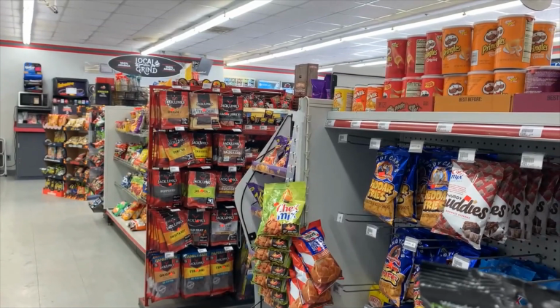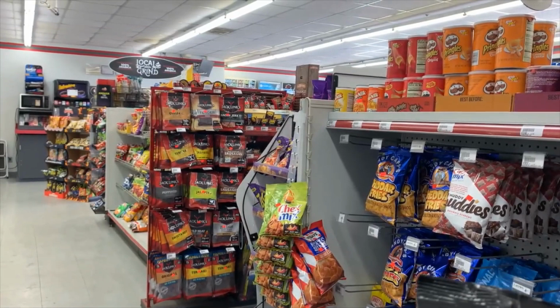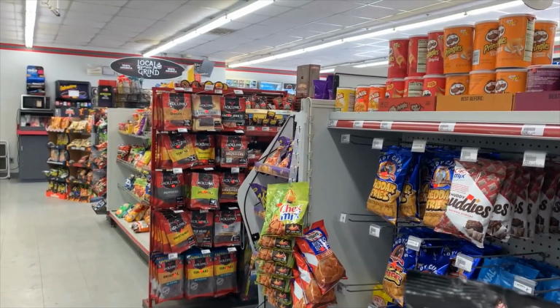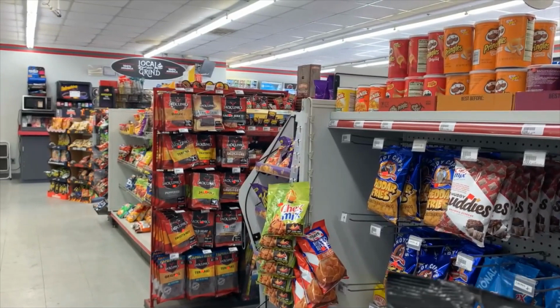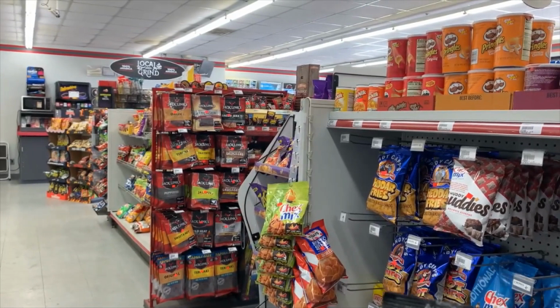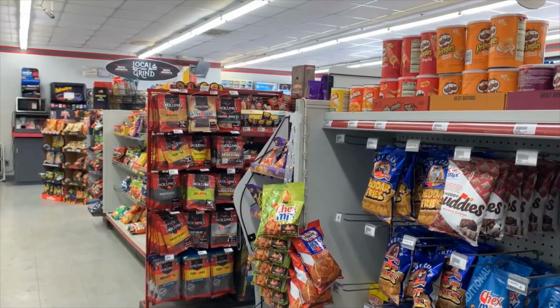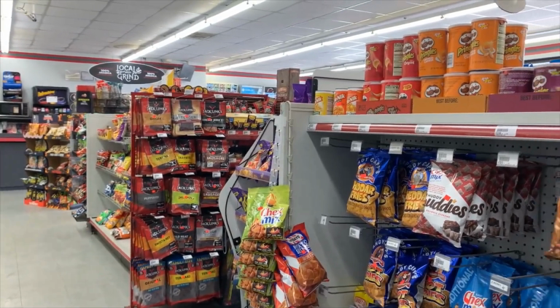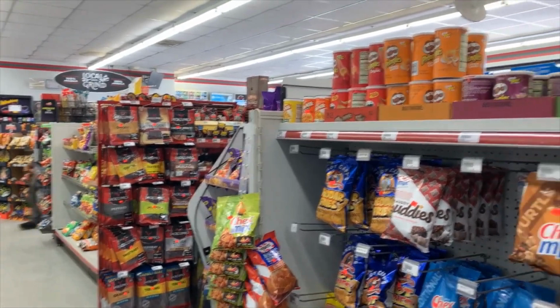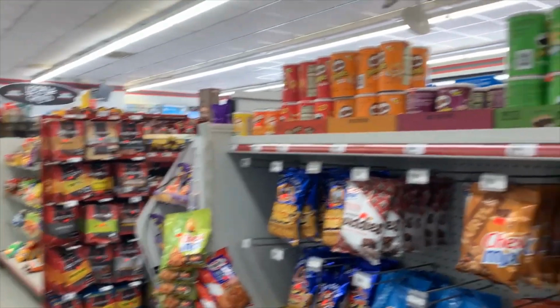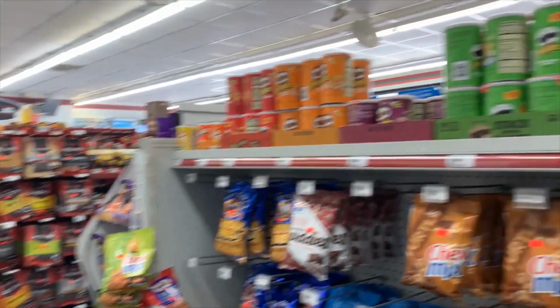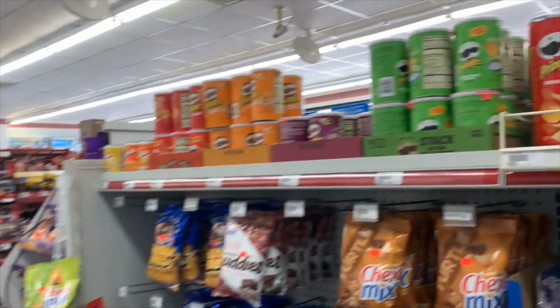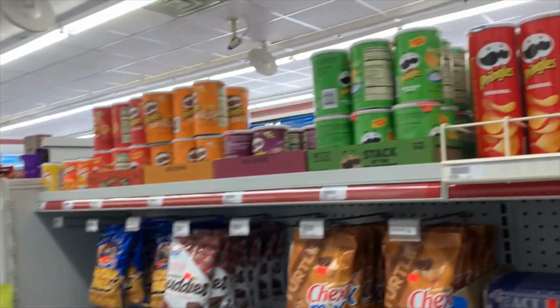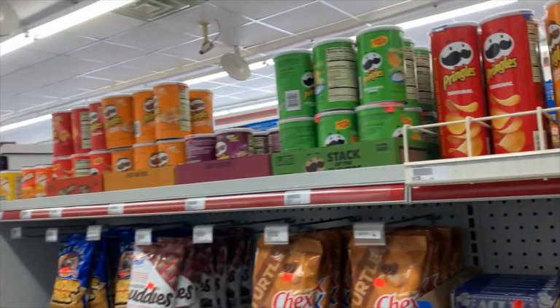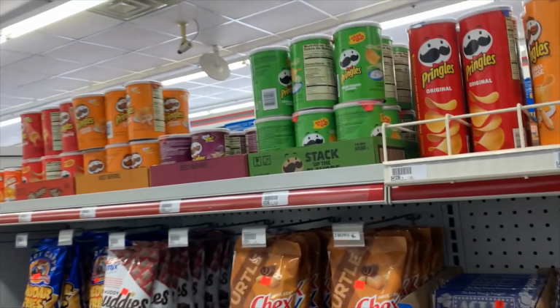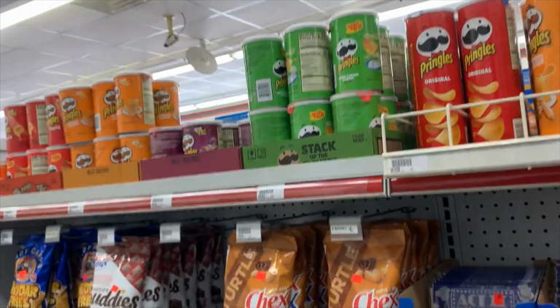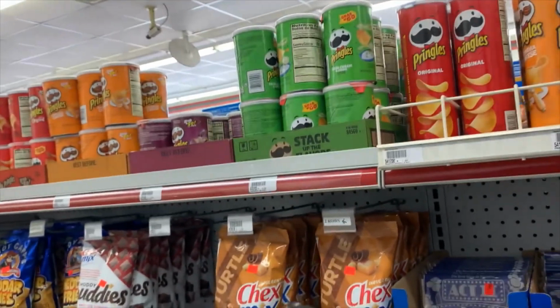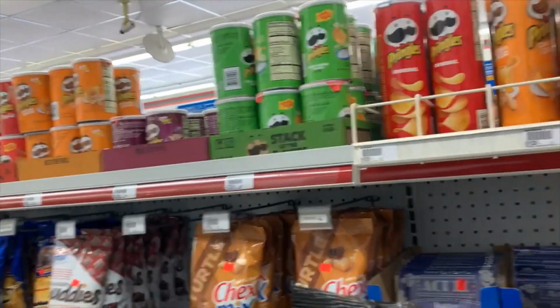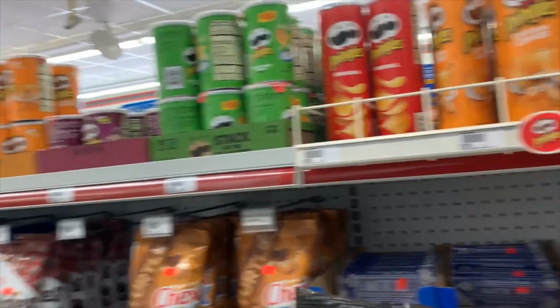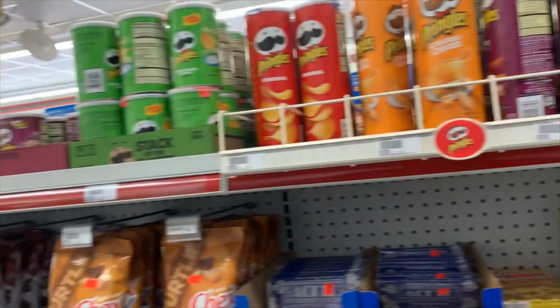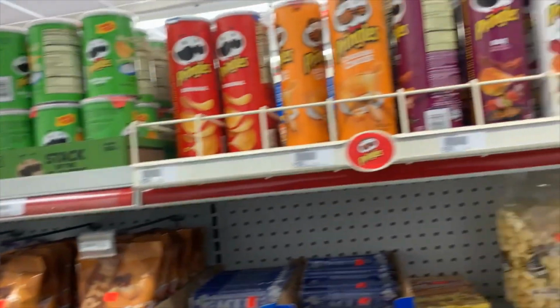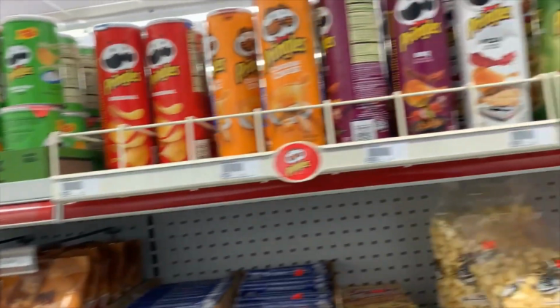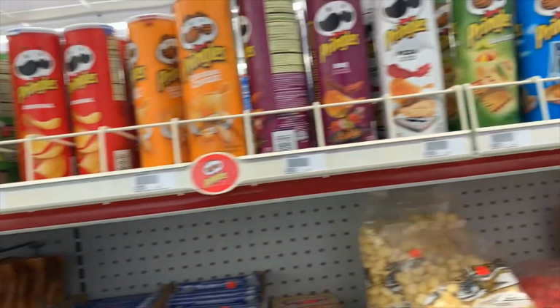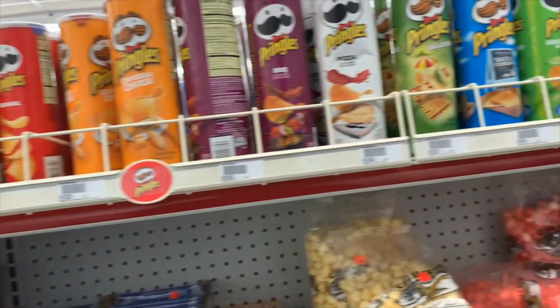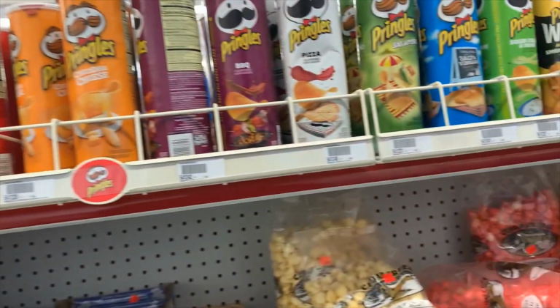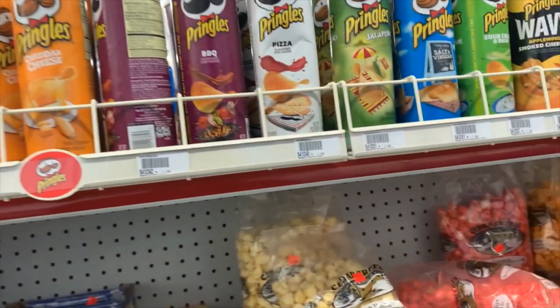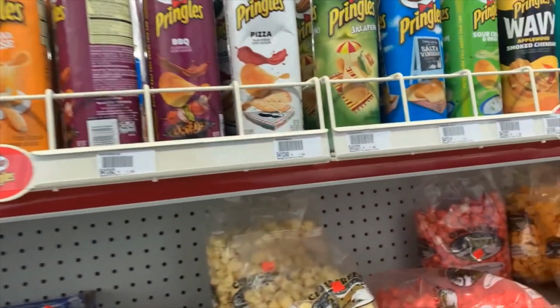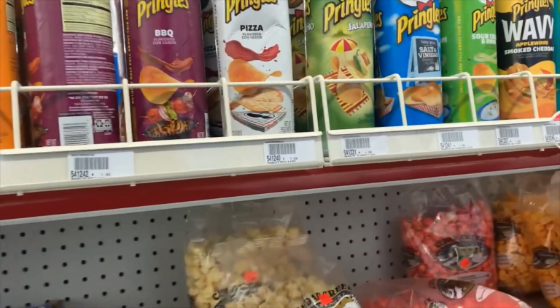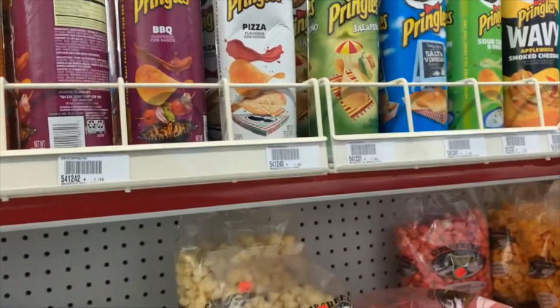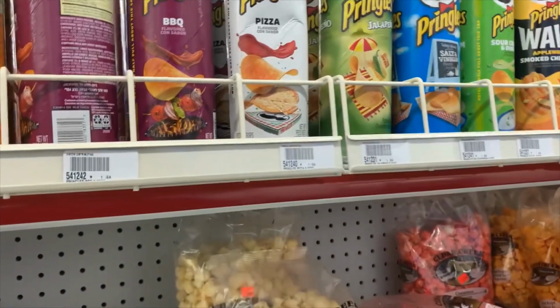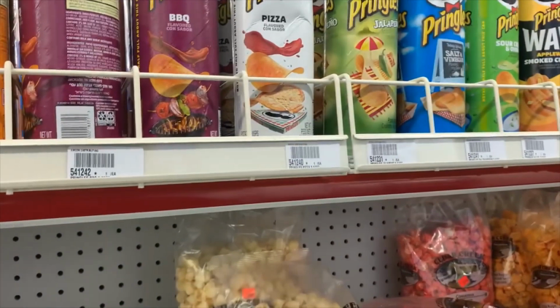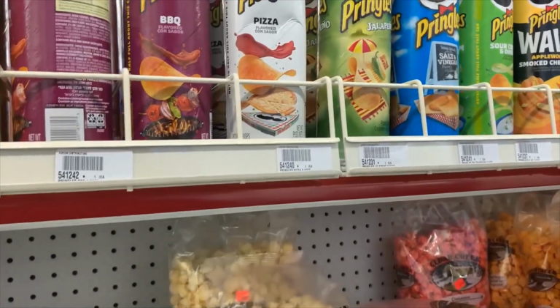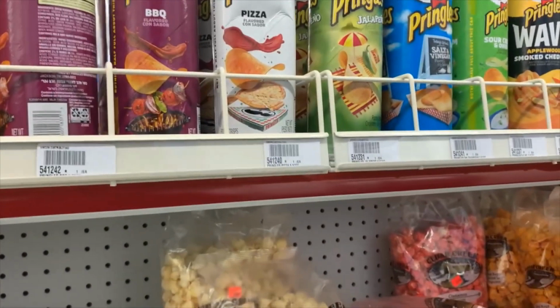Here you can see so many varieties of chips, sprinkles, so many flavors.